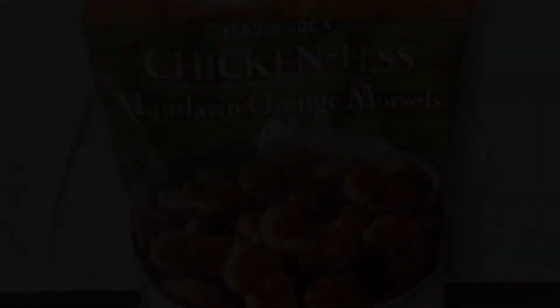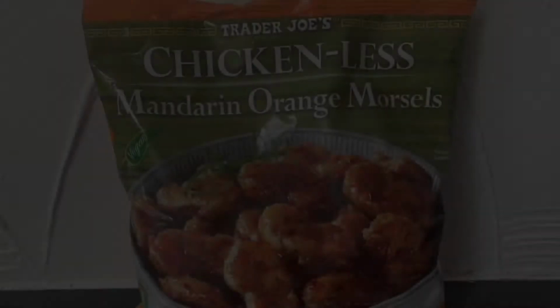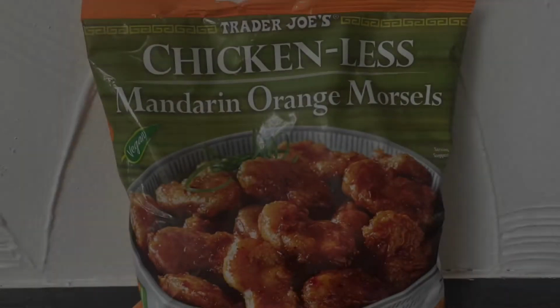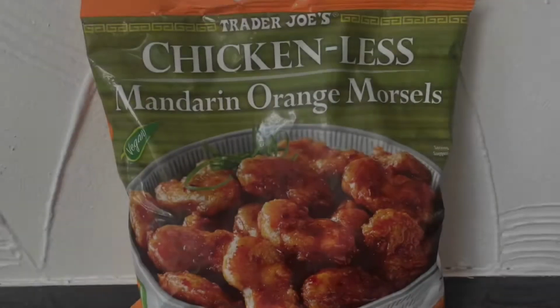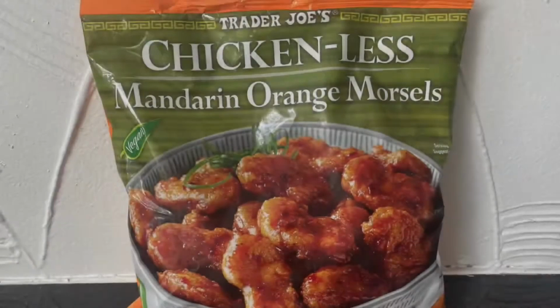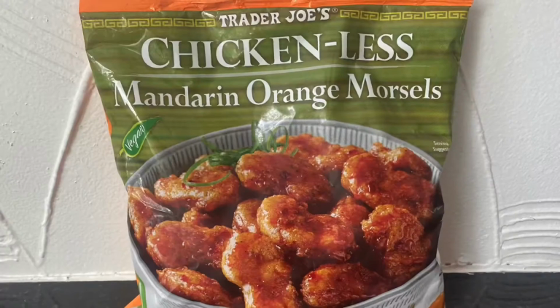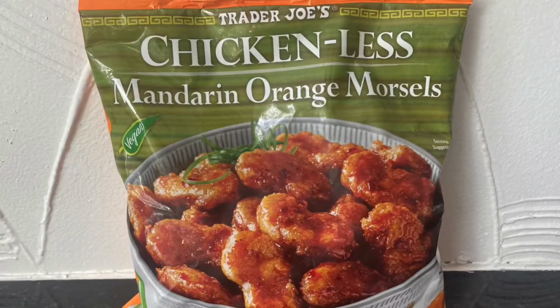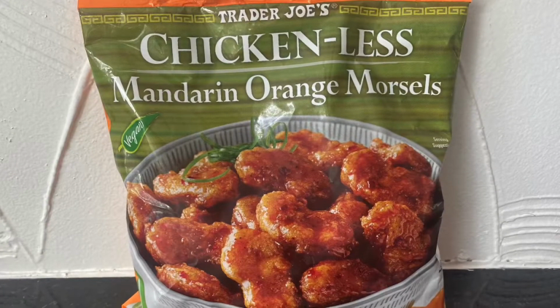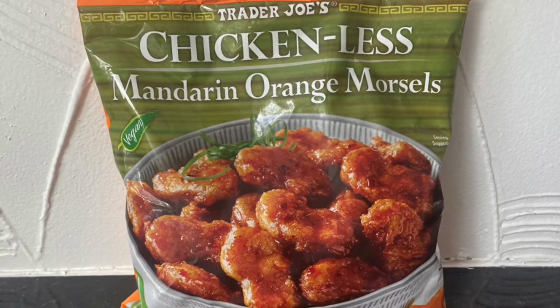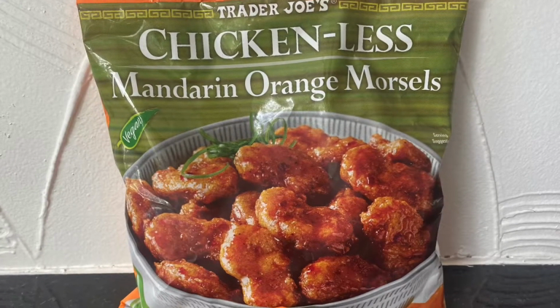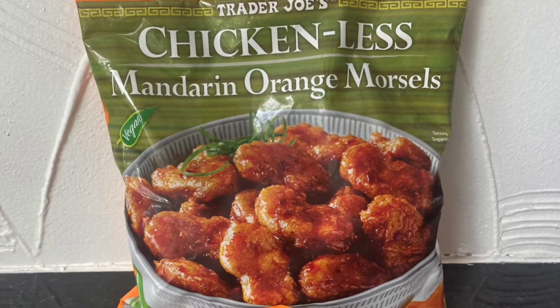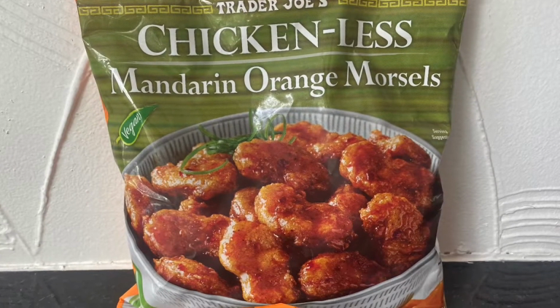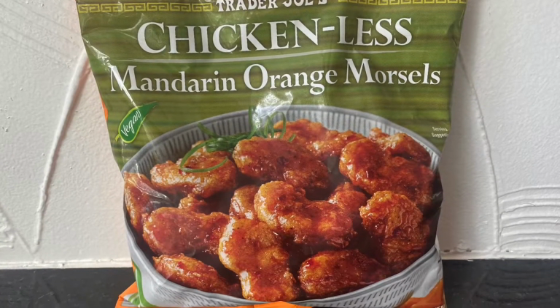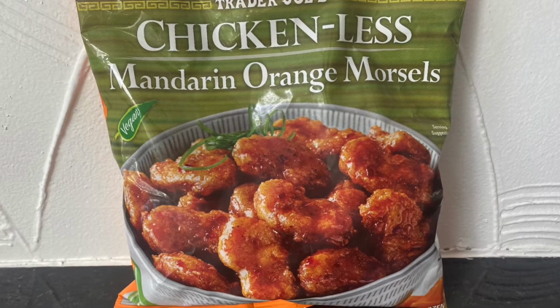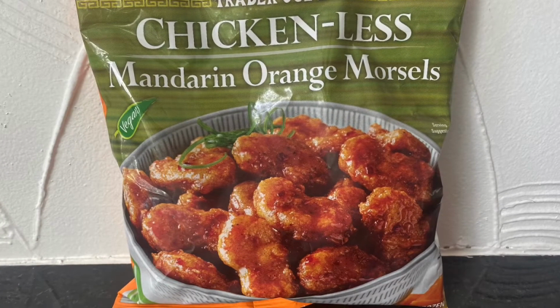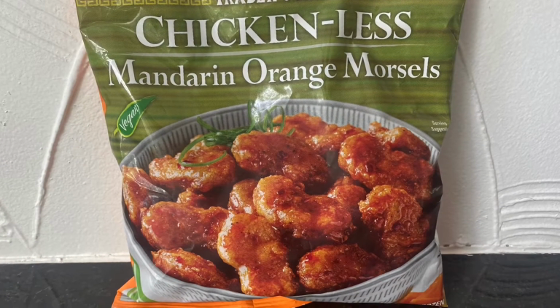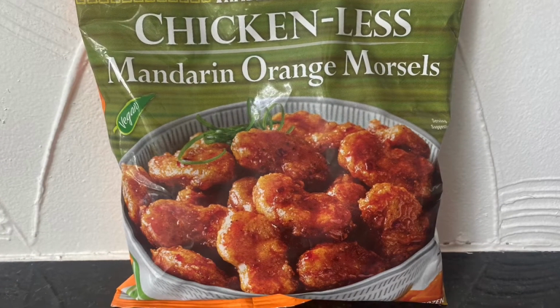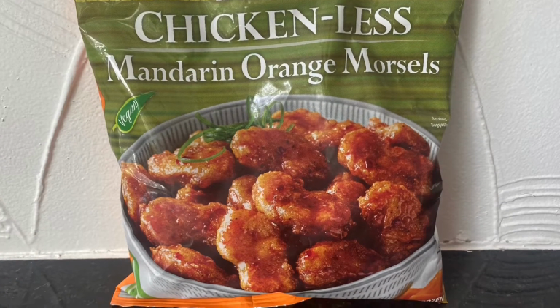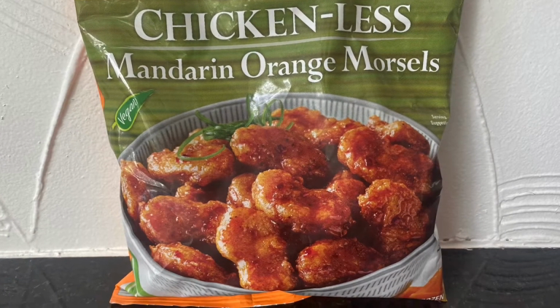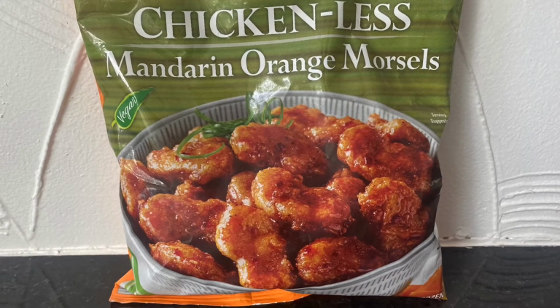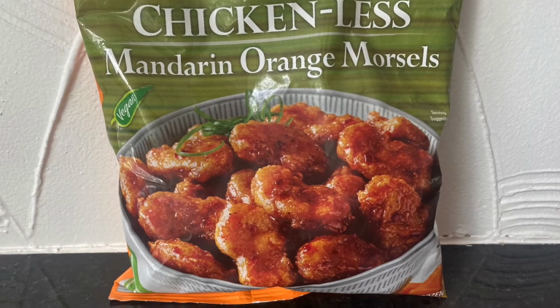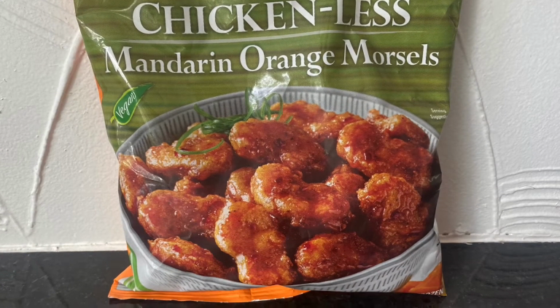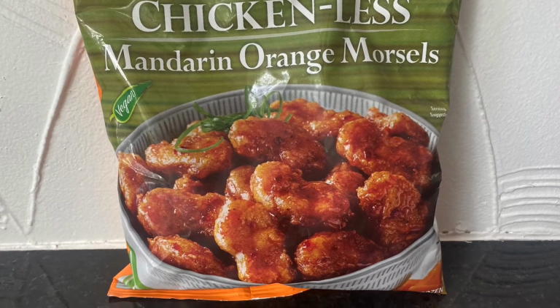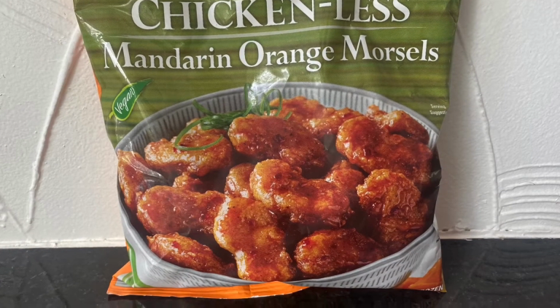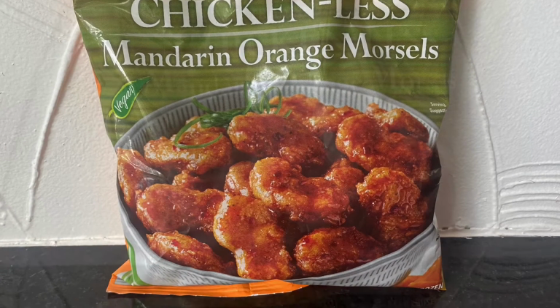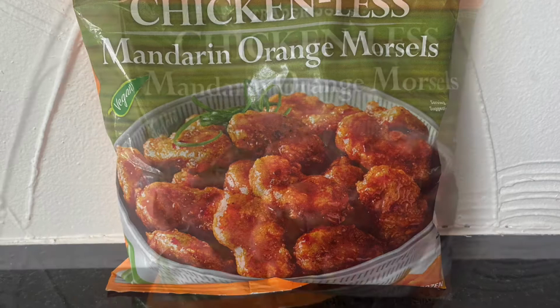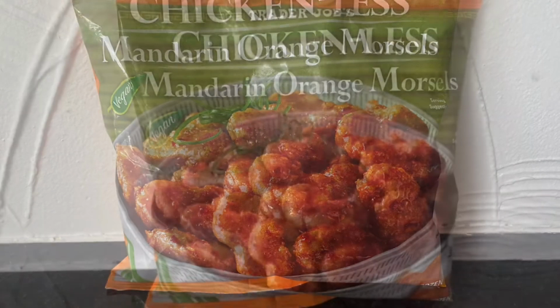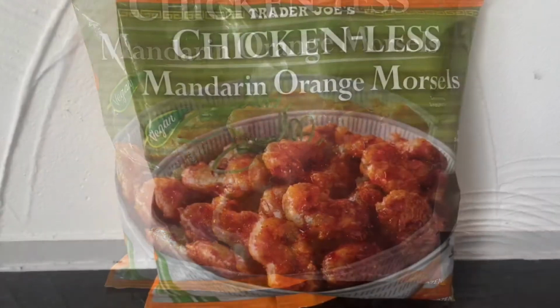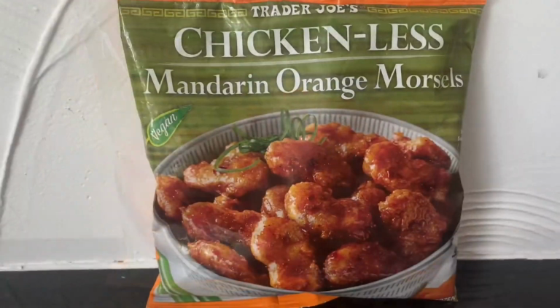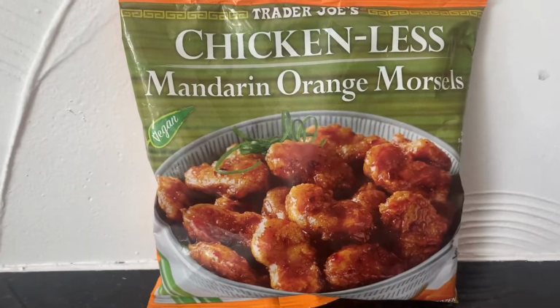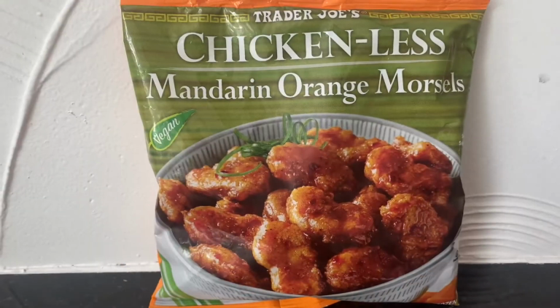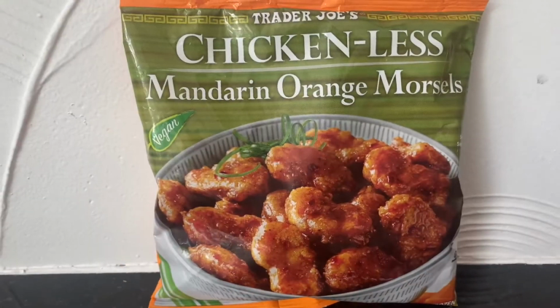Hey guys, how's it going? Thanks for stopping by. So for today we're doing a vegan taste test and I think you're gonna like it.